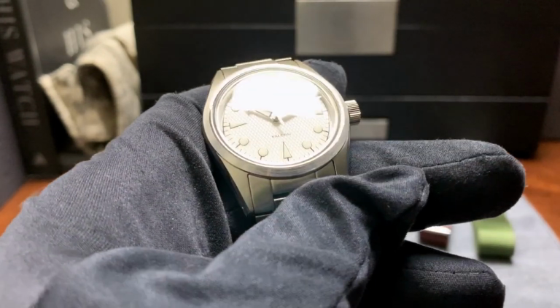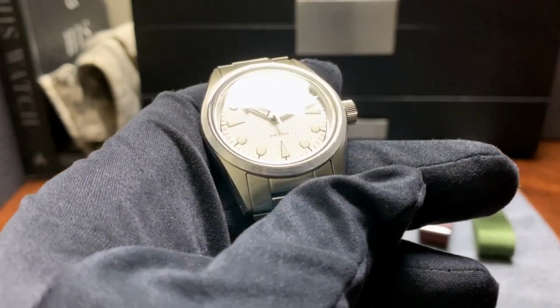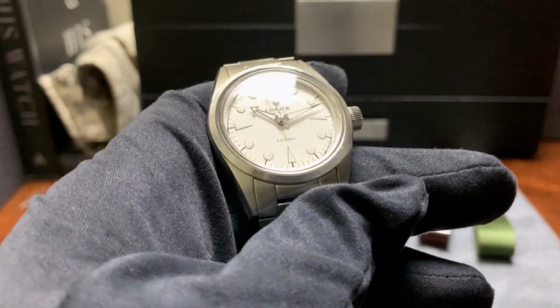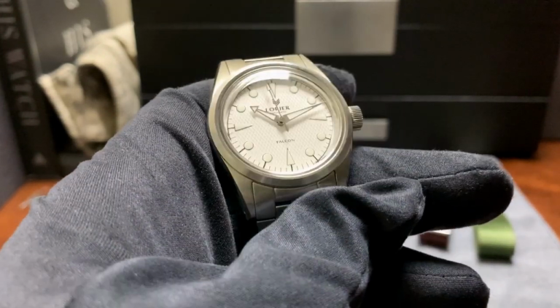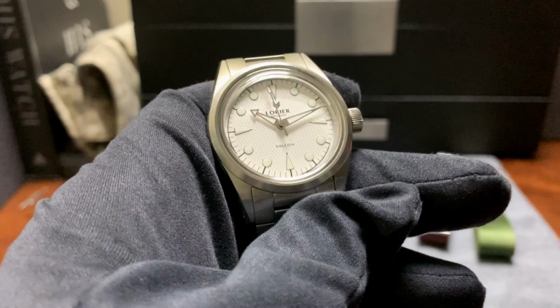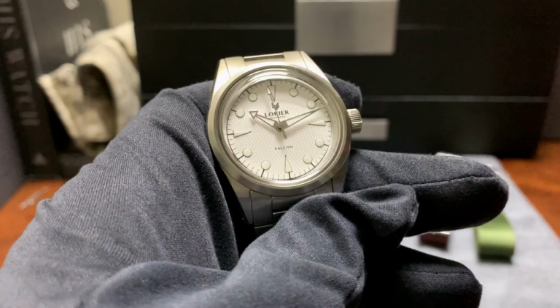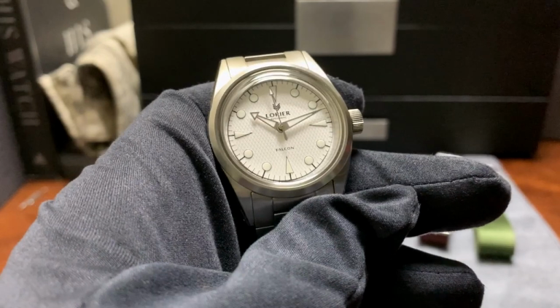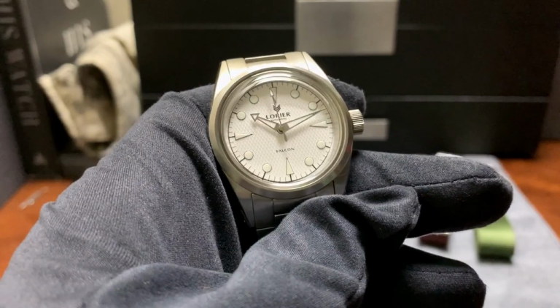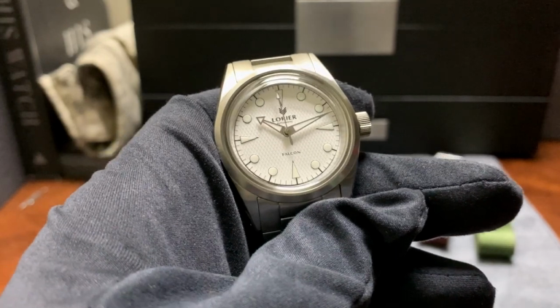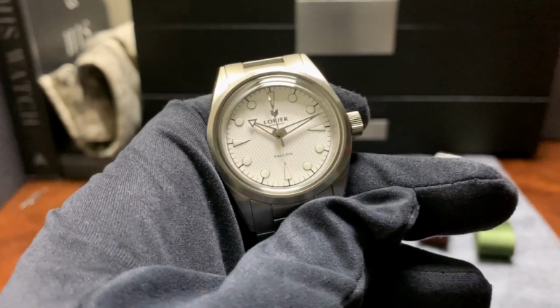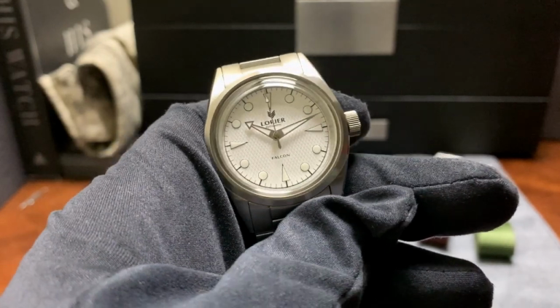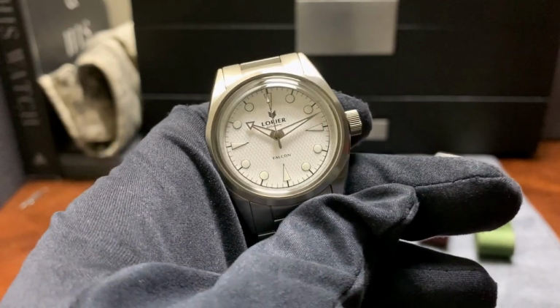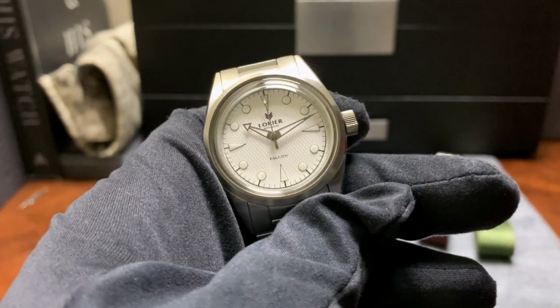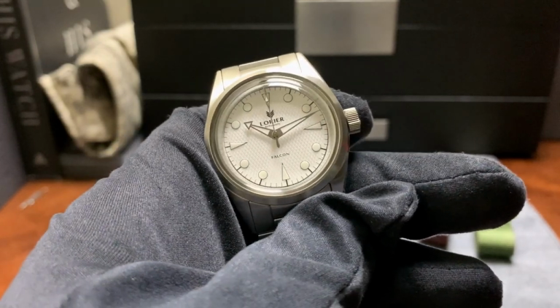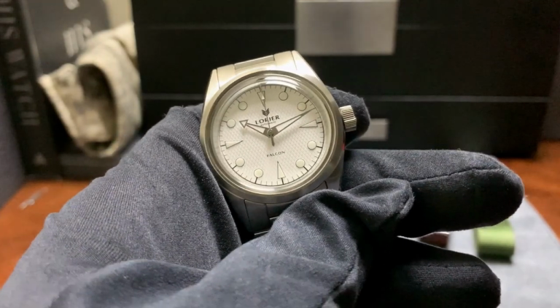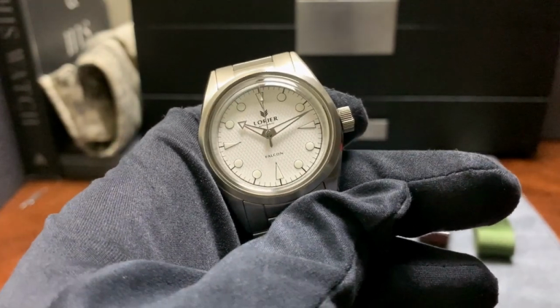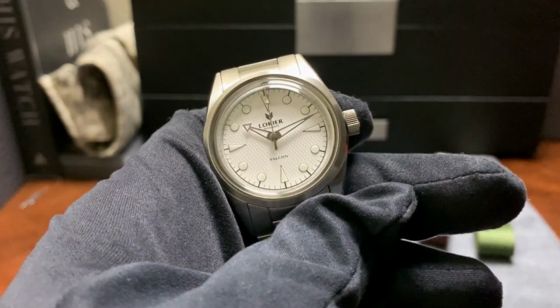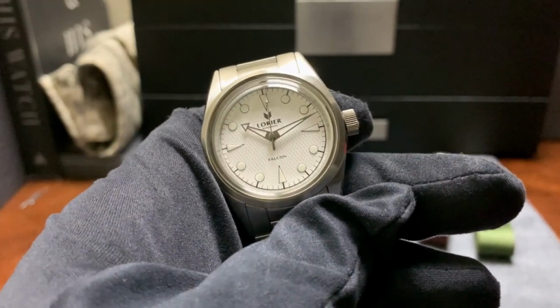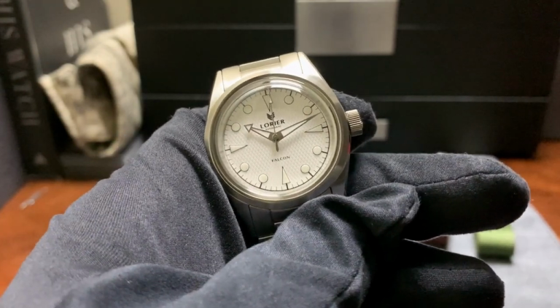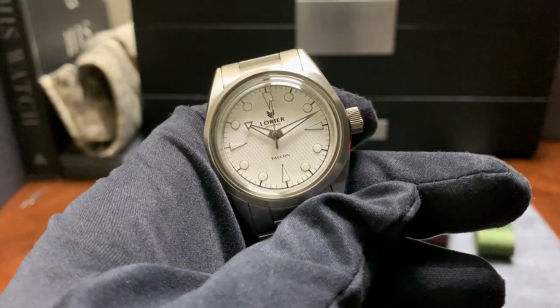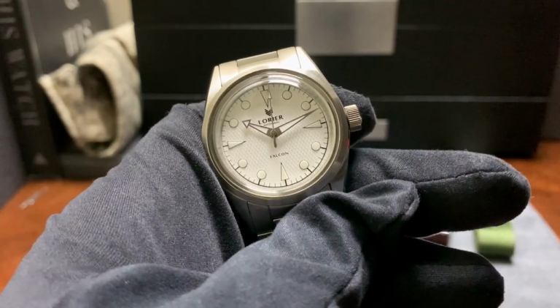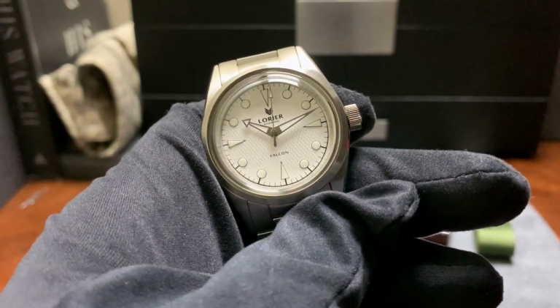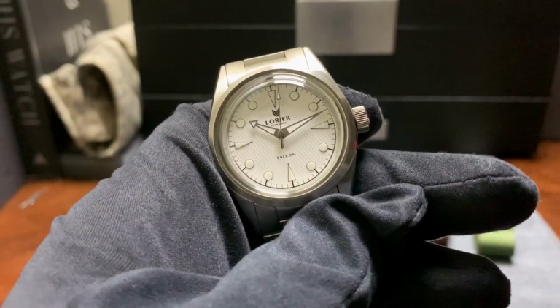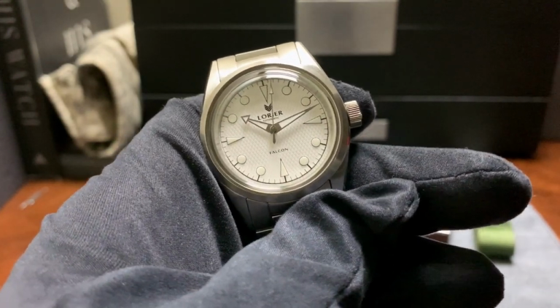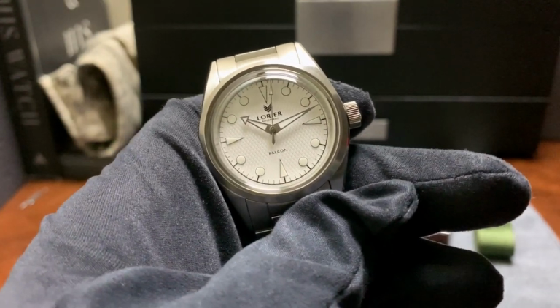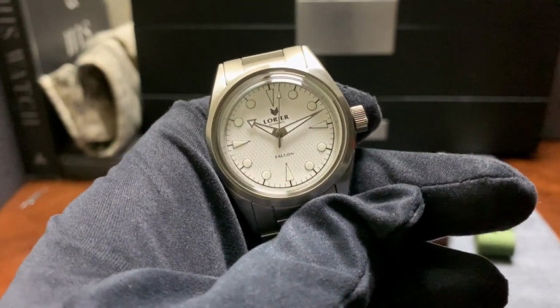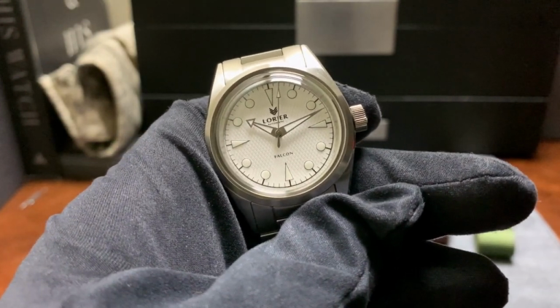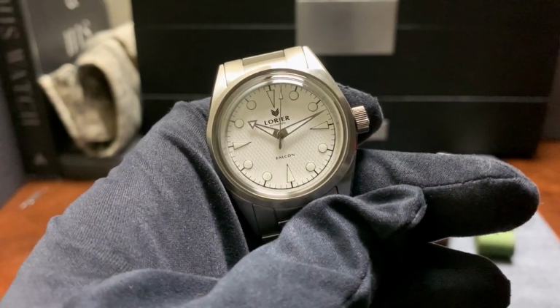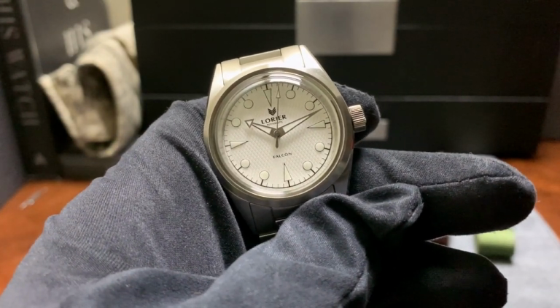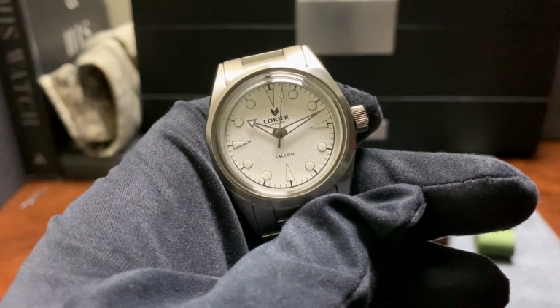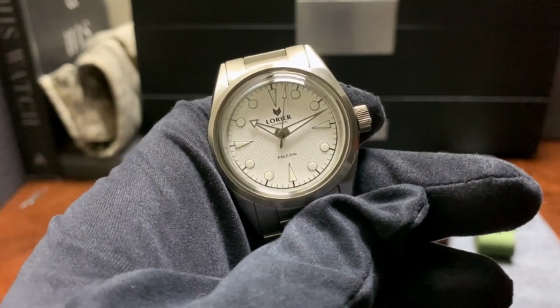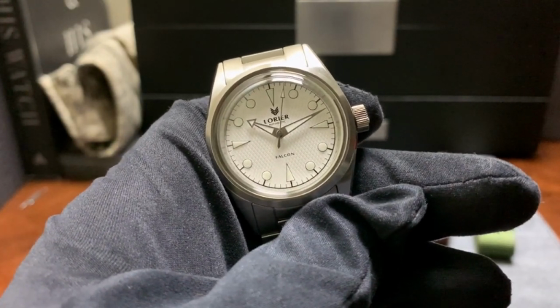That watch, introduced in late 2018, was priced at $449.